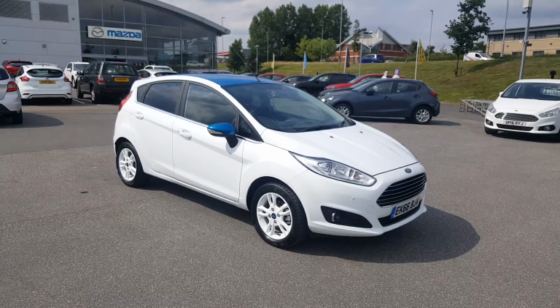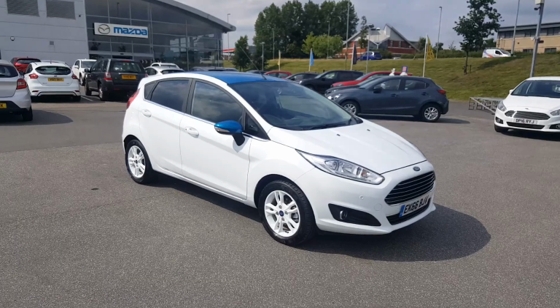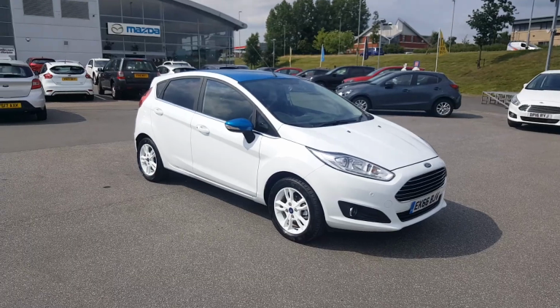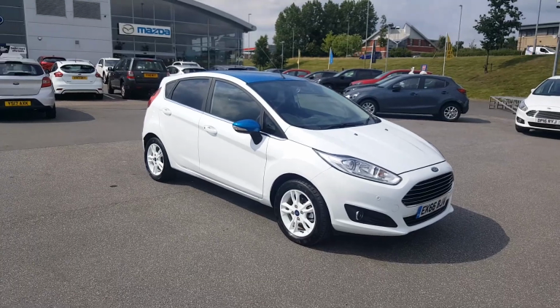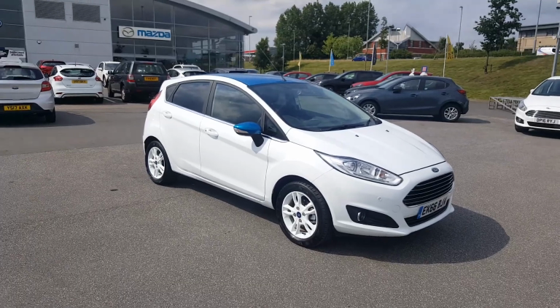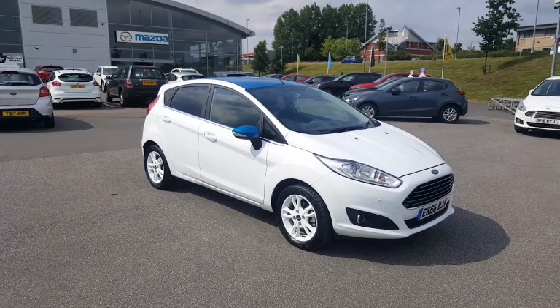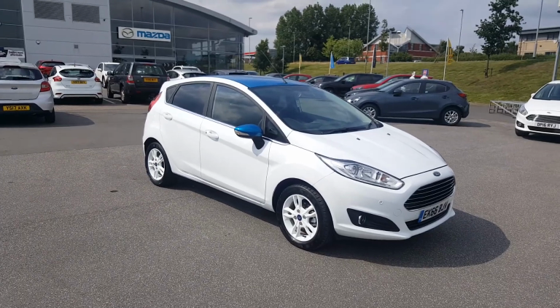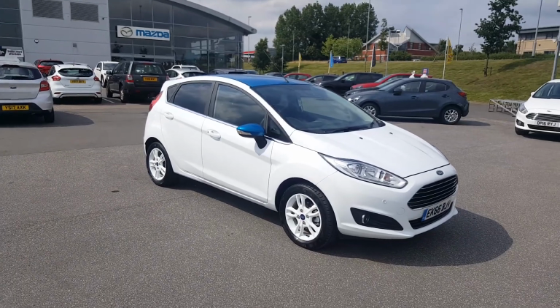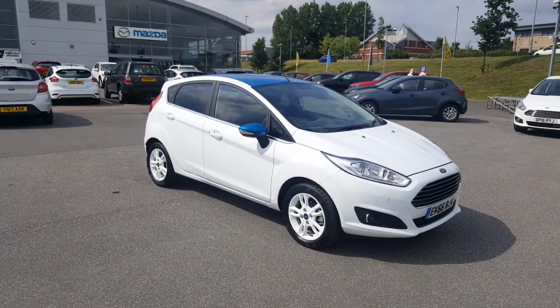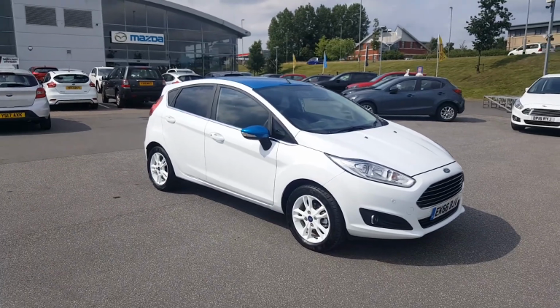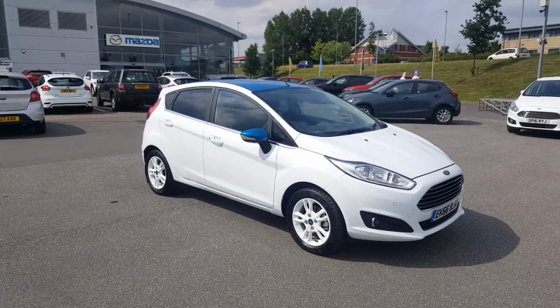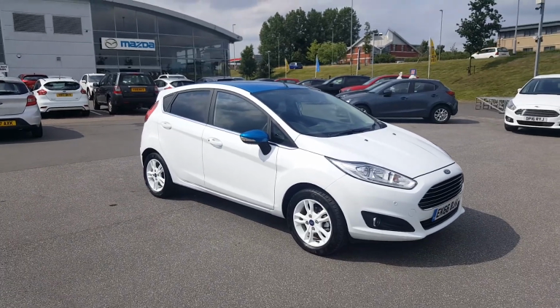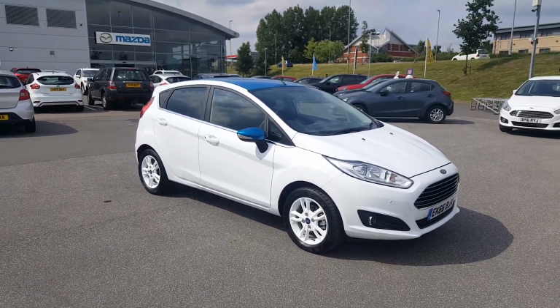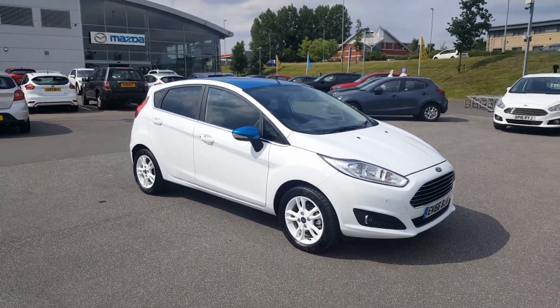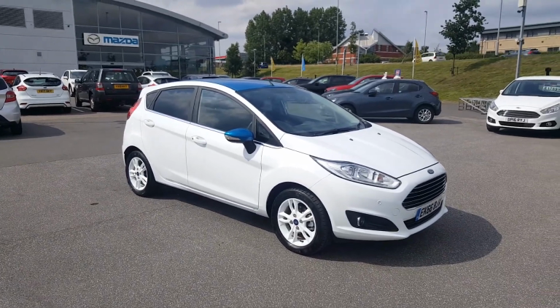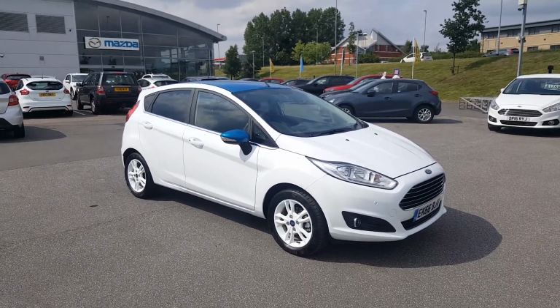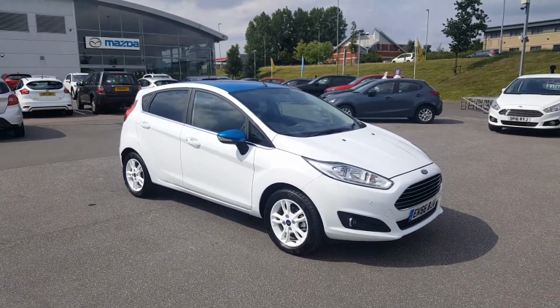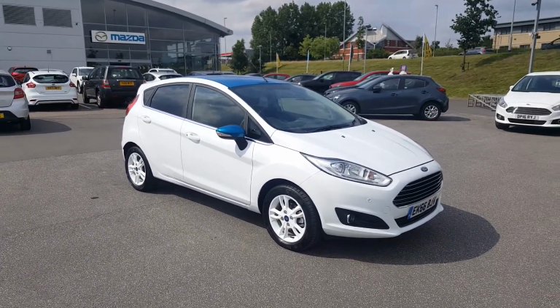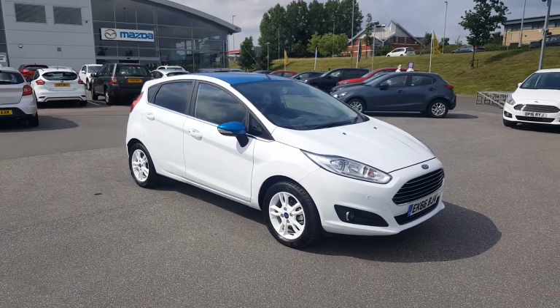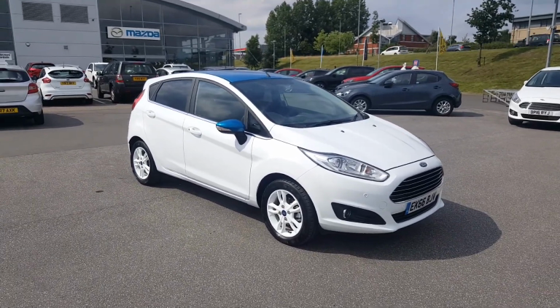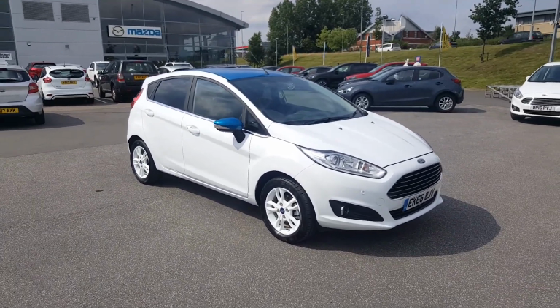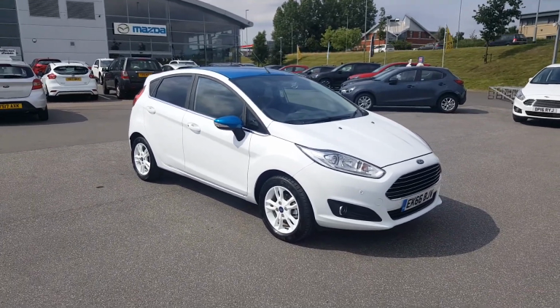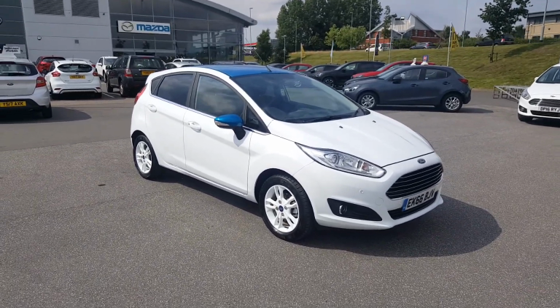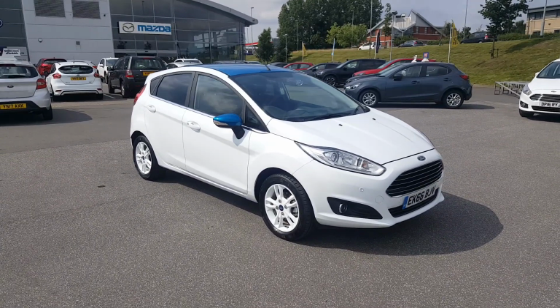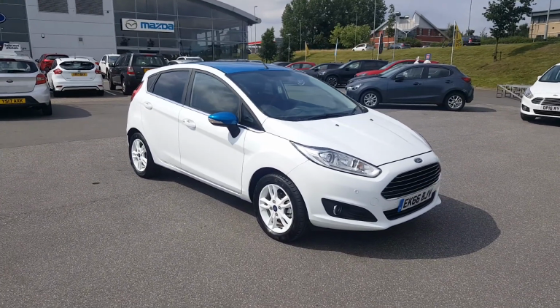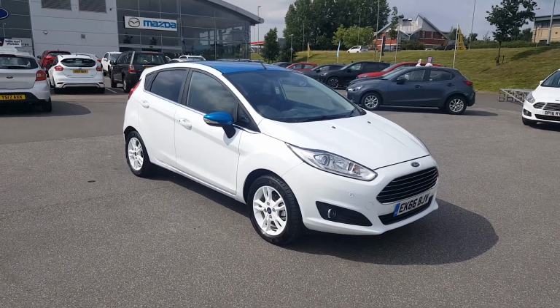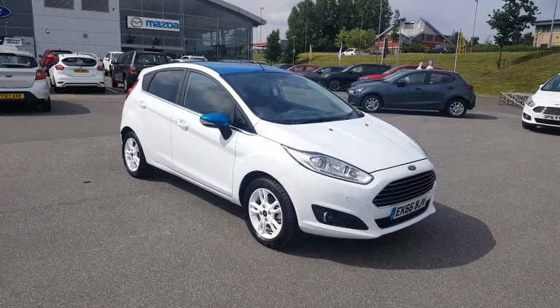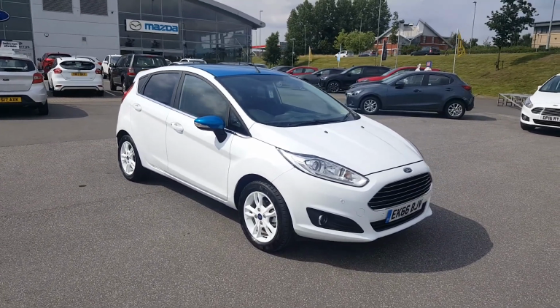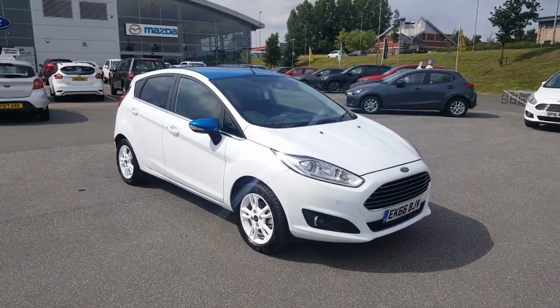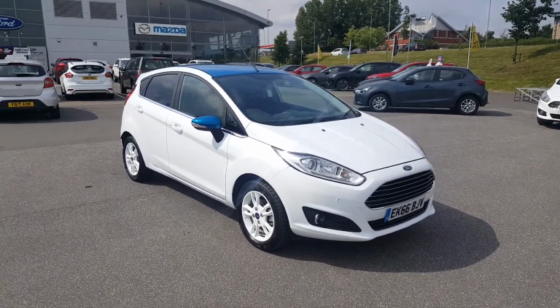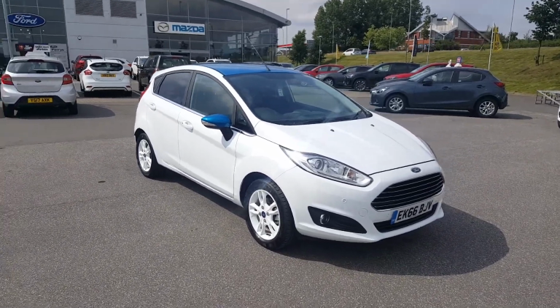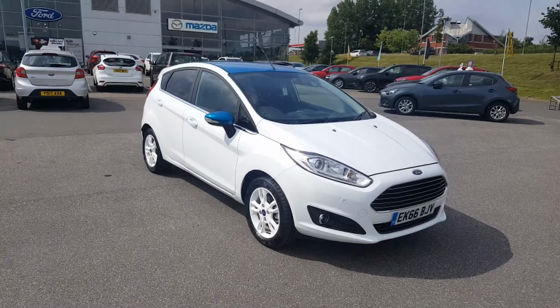Hi, welcome to Paris and Mansfield. Here on site we have this Ford Fiesta white and blue edition.